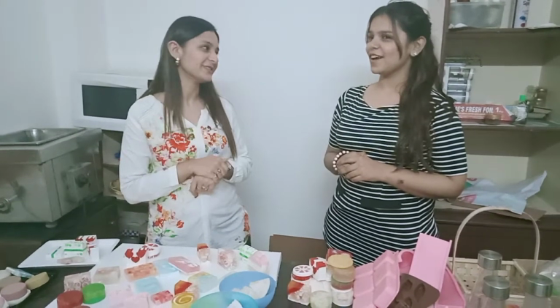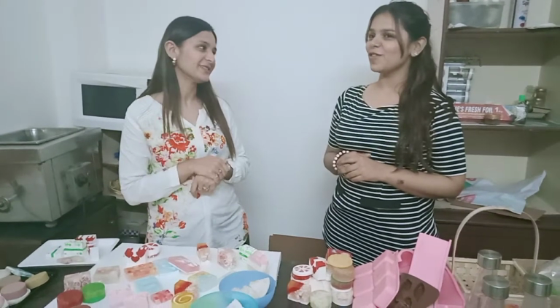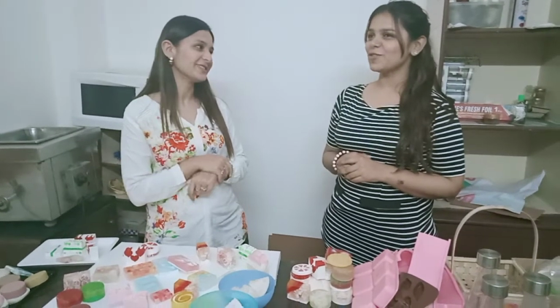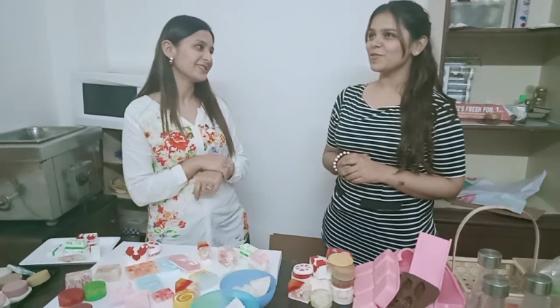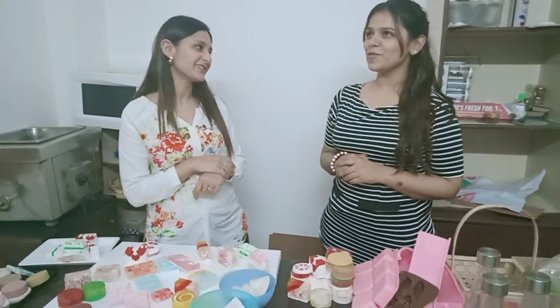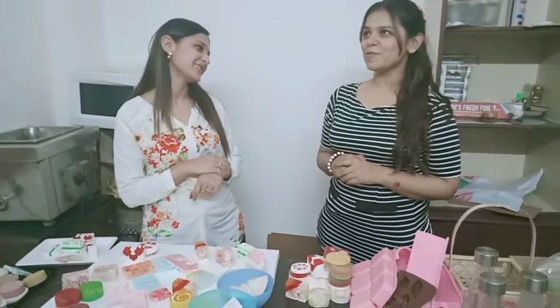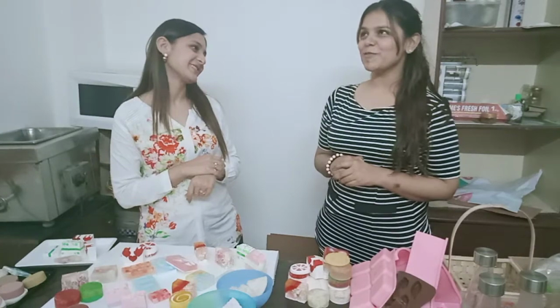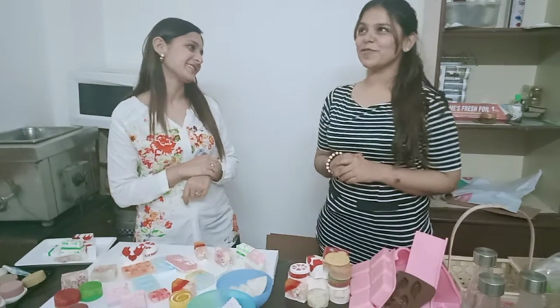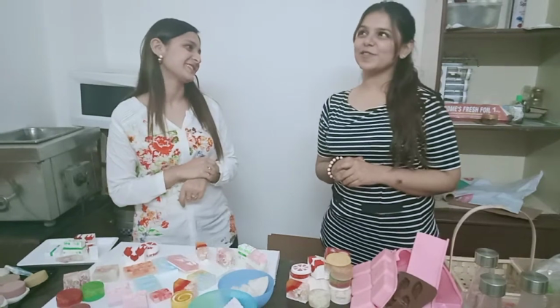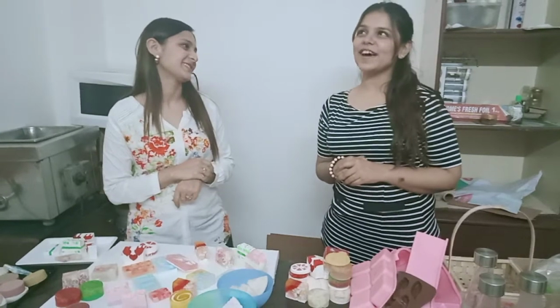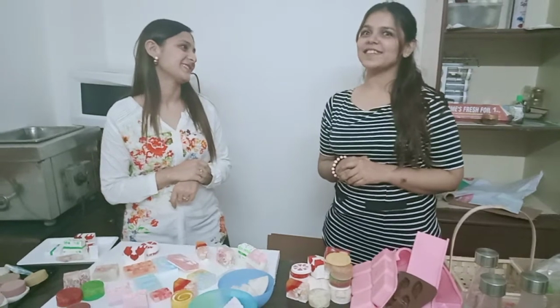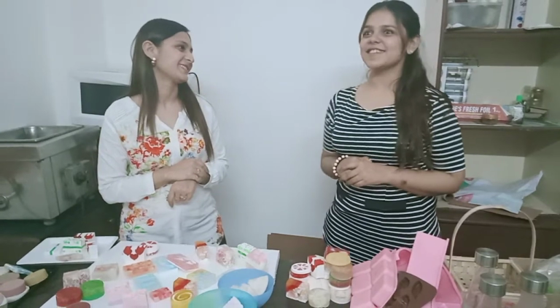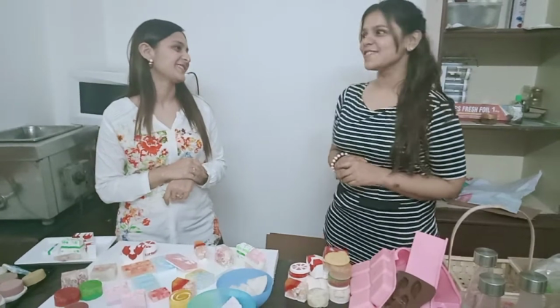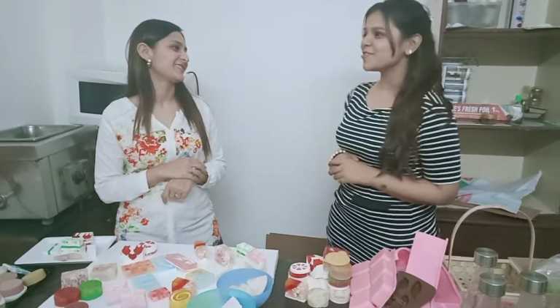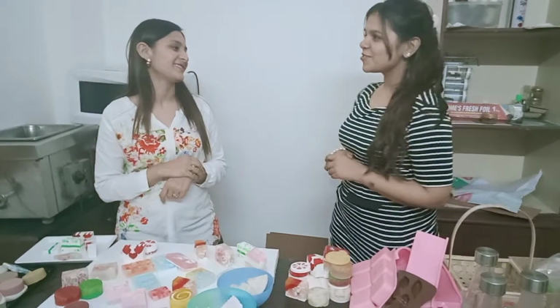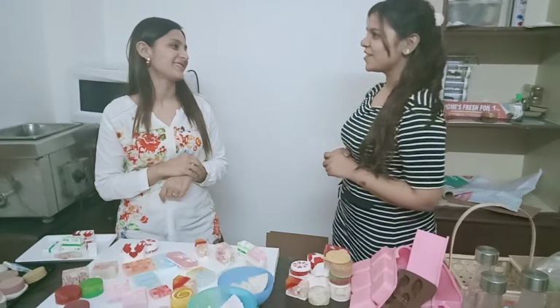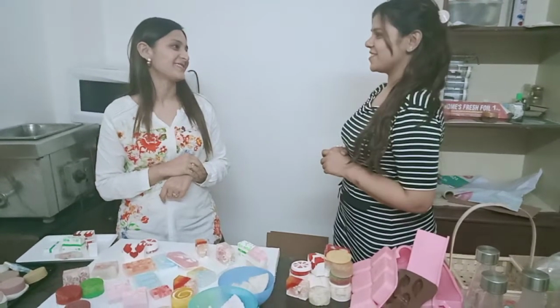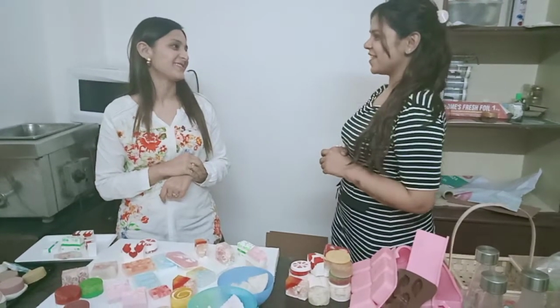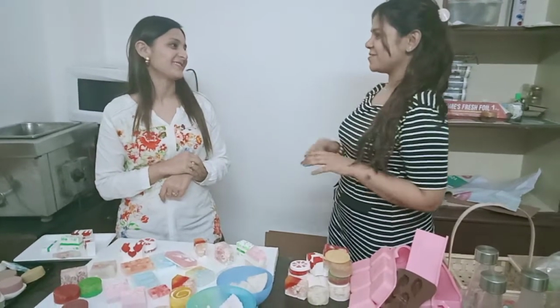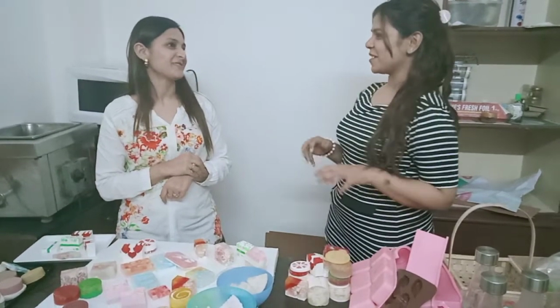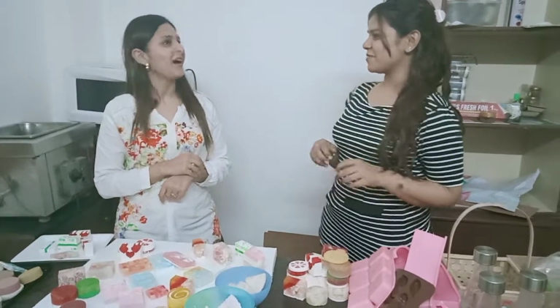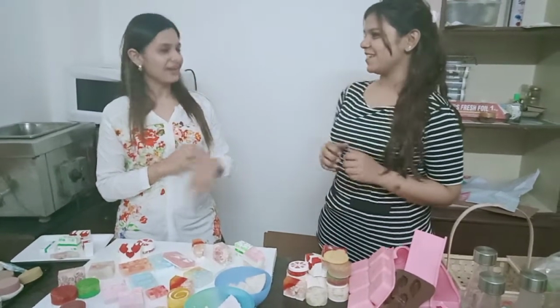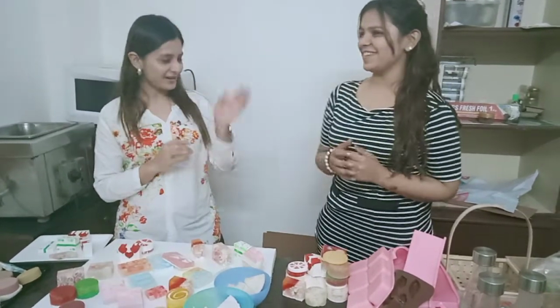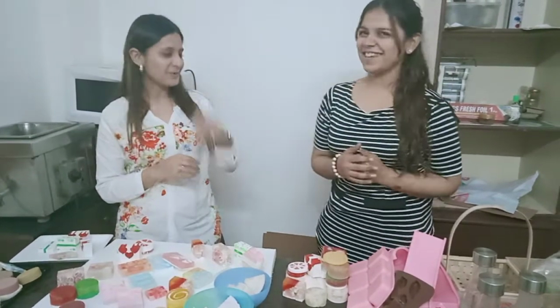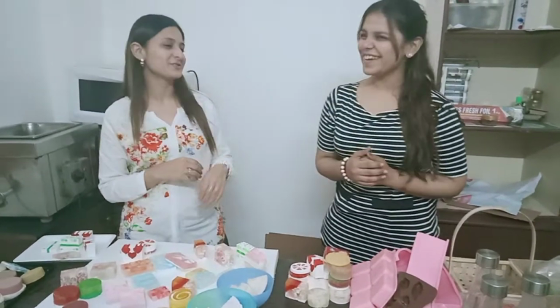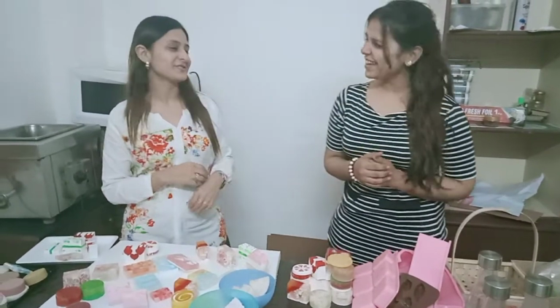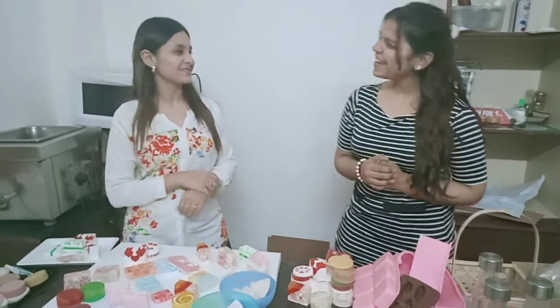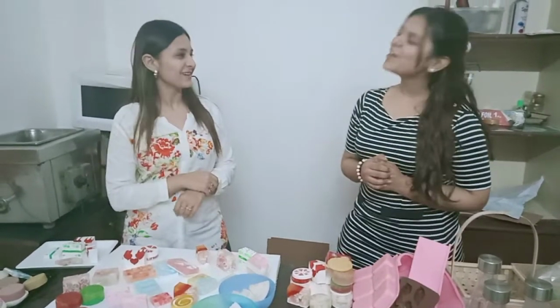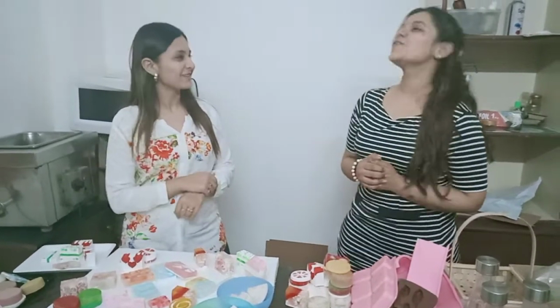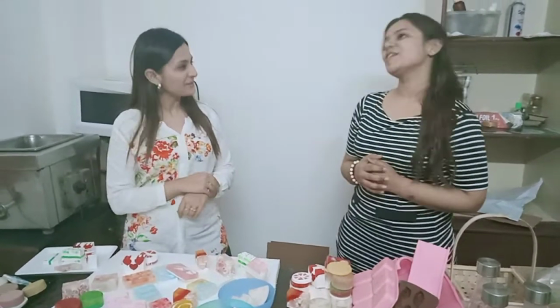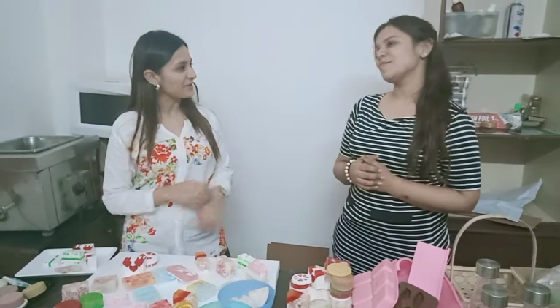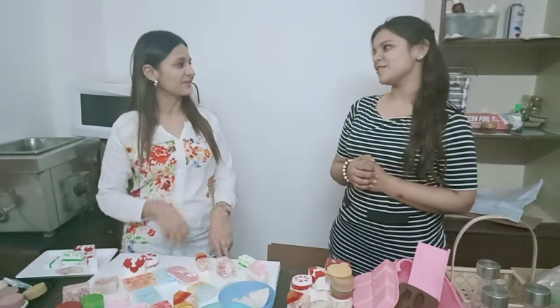How did you know before that this institute is the best one? I read about it.